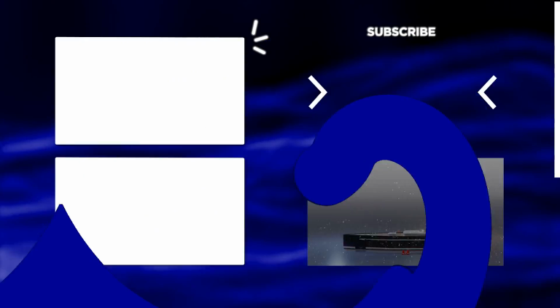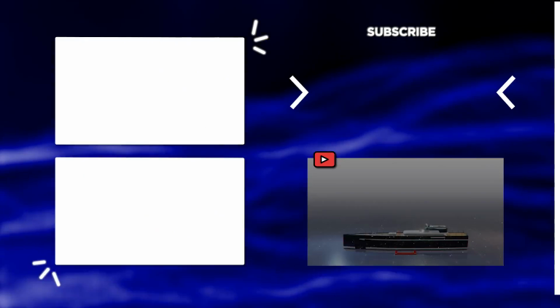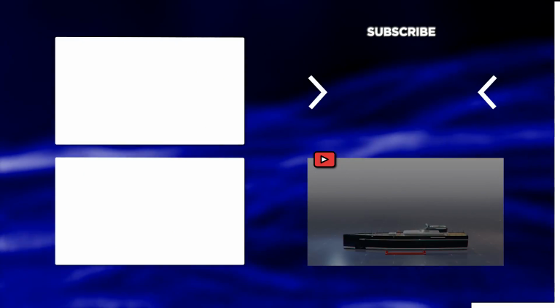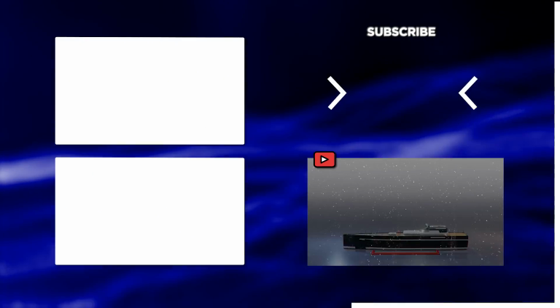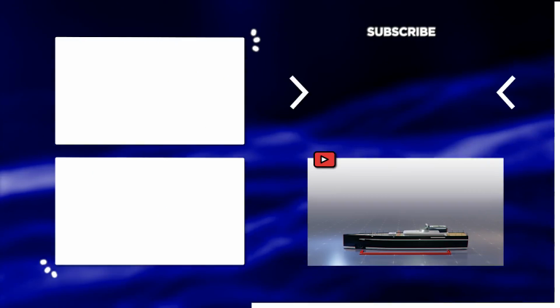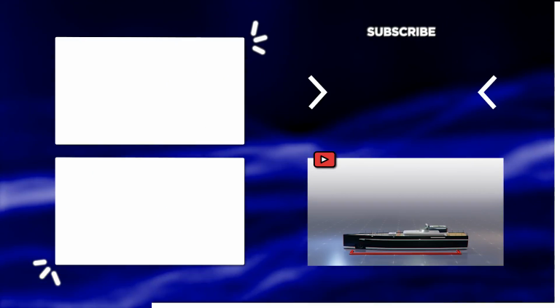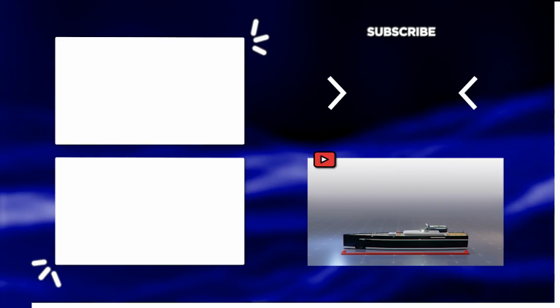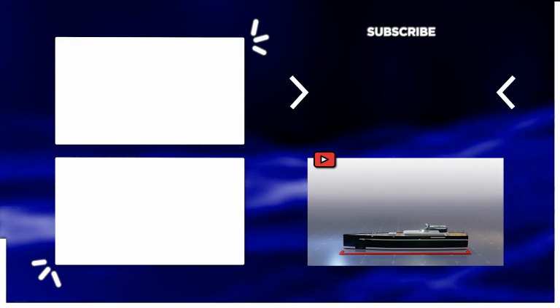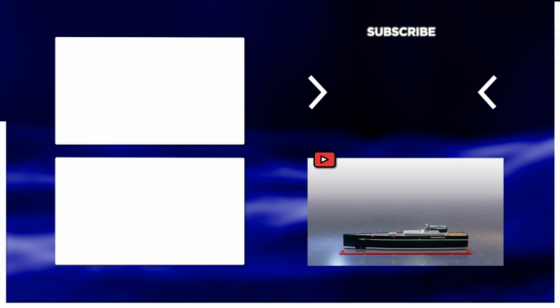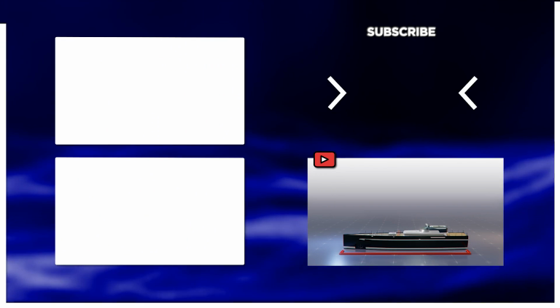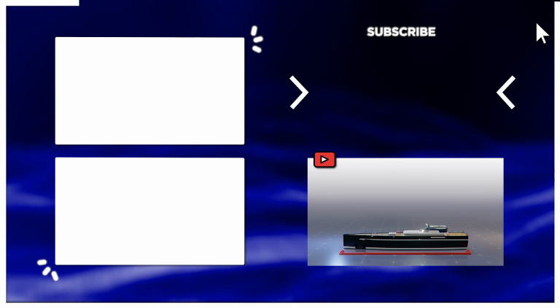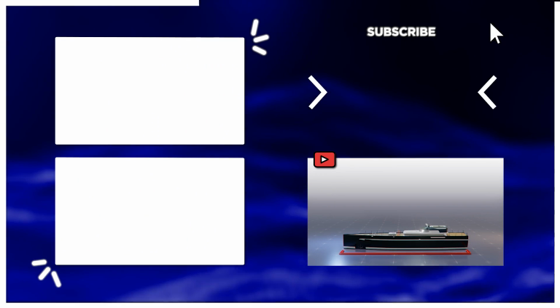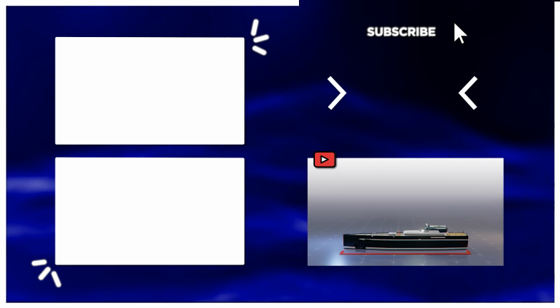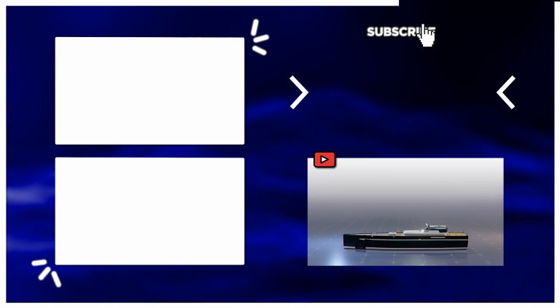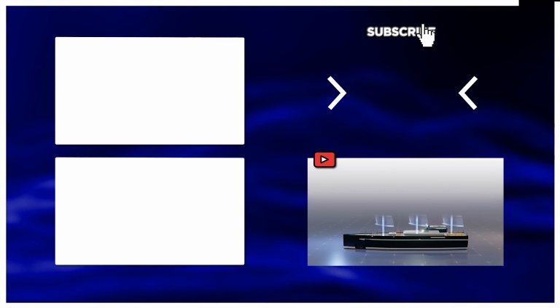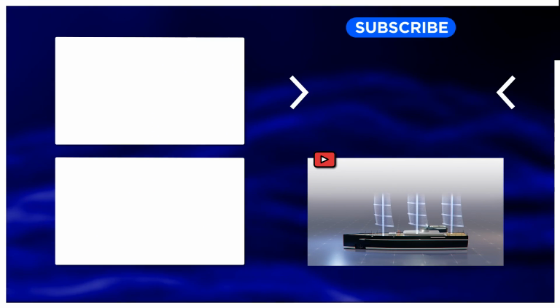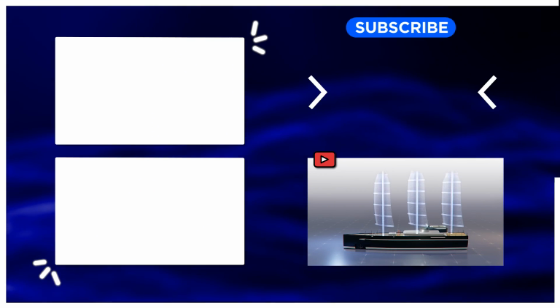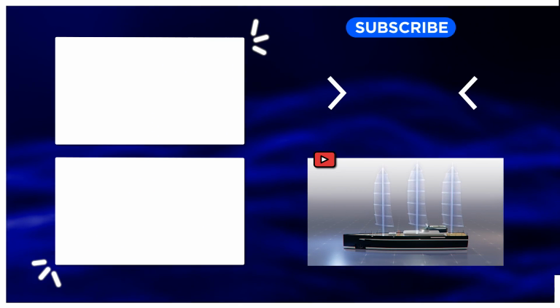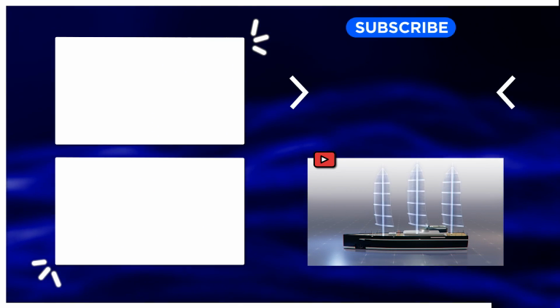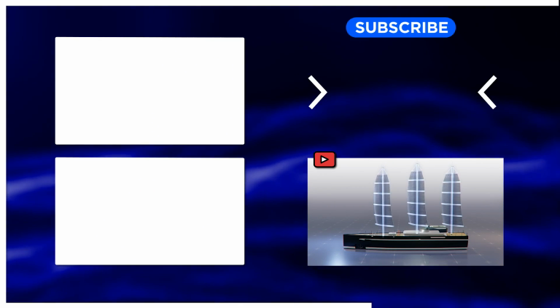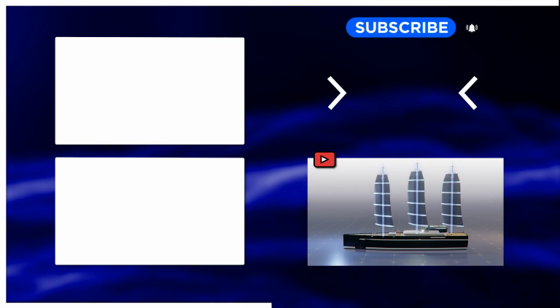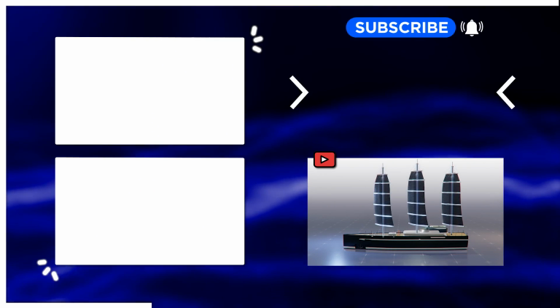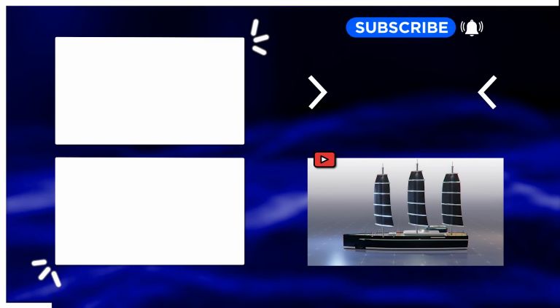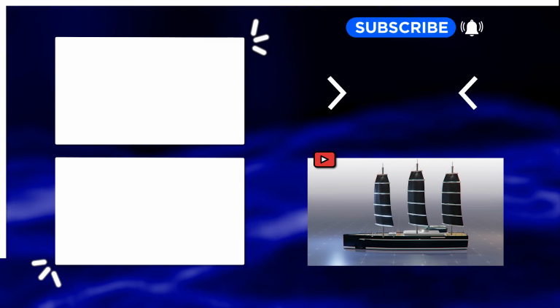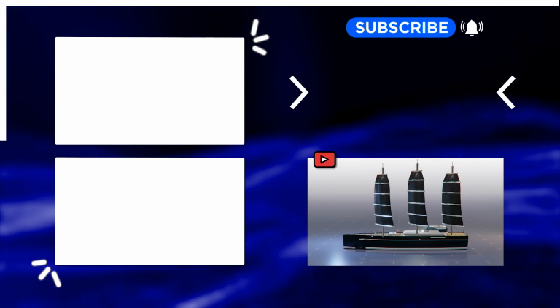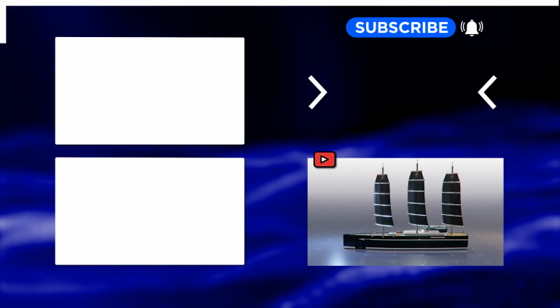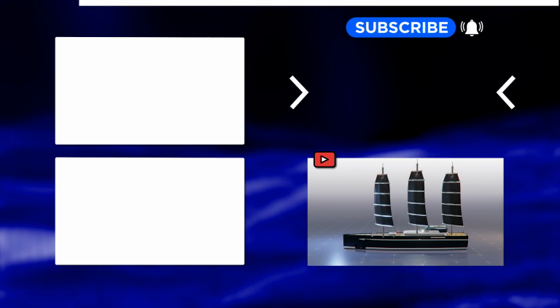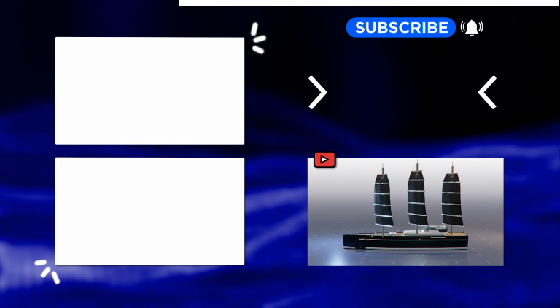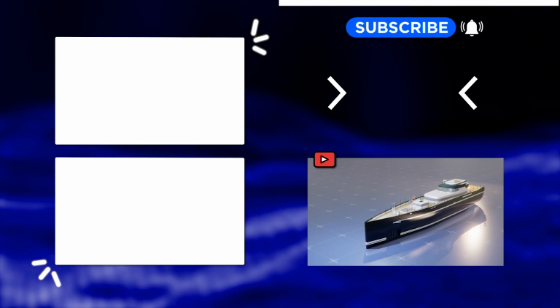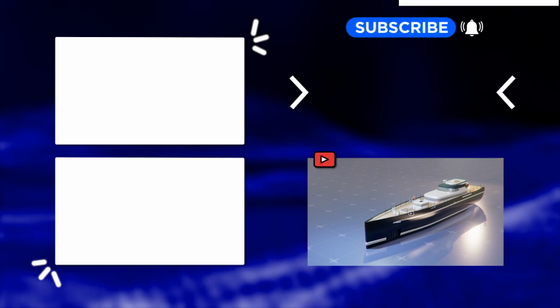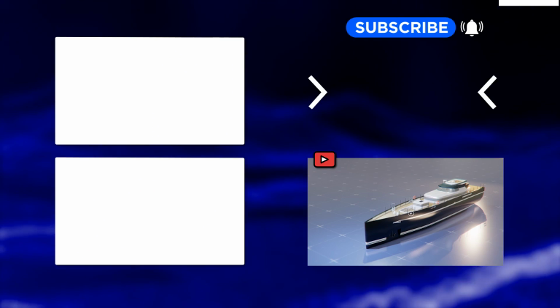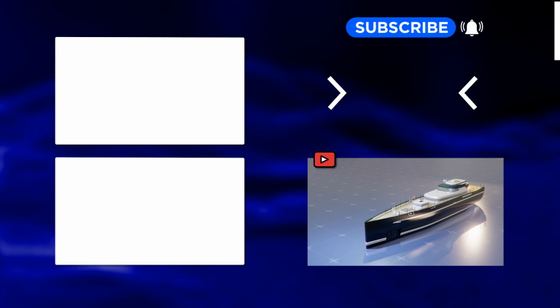For more news animations and explainers, hit the subscribe and bell button to join the Tomo News family.